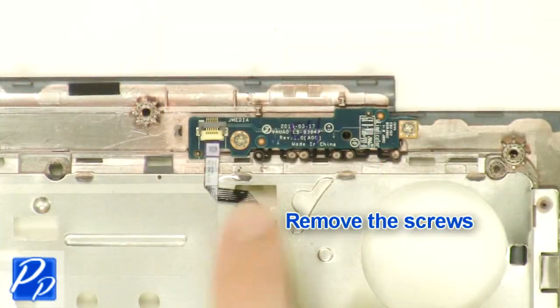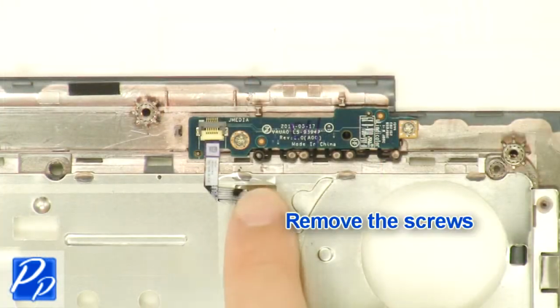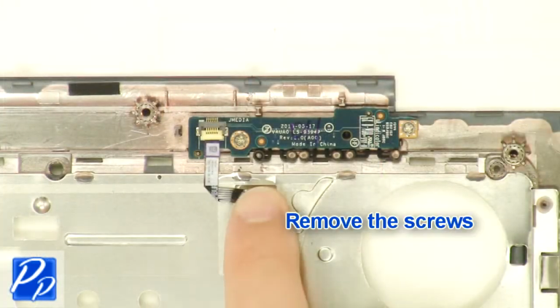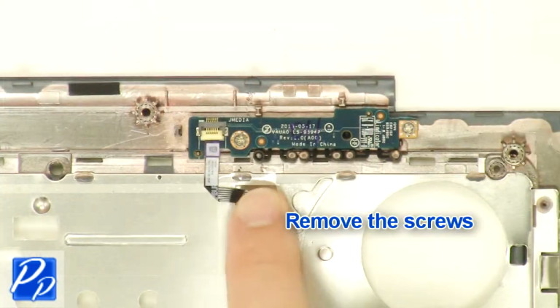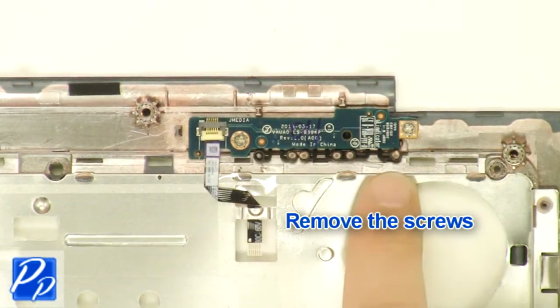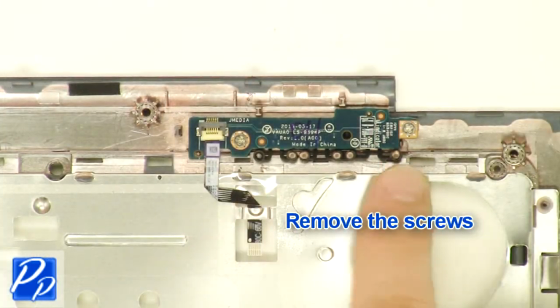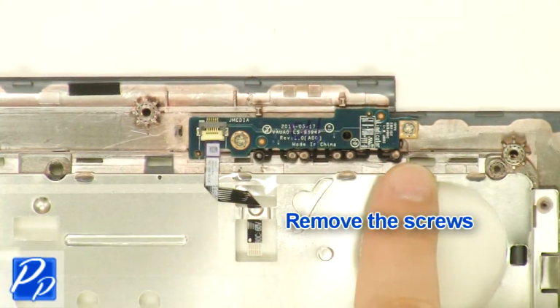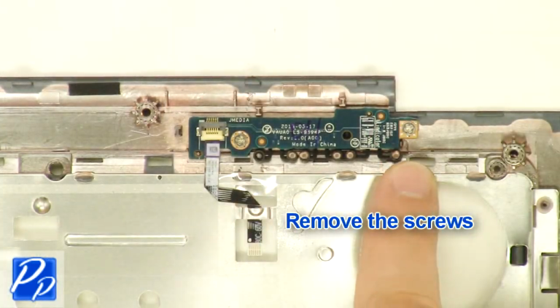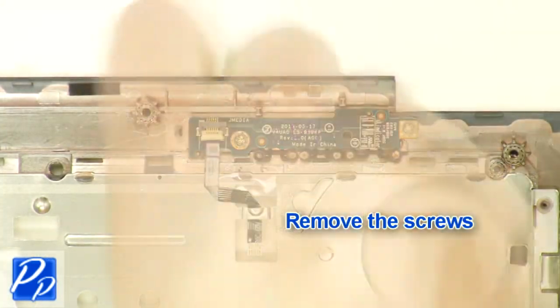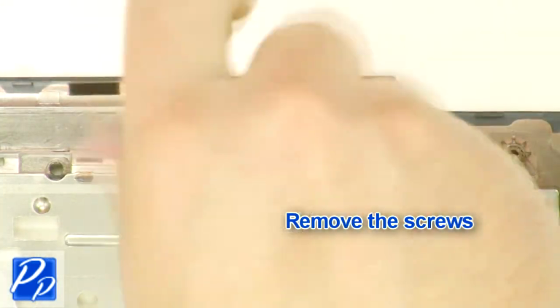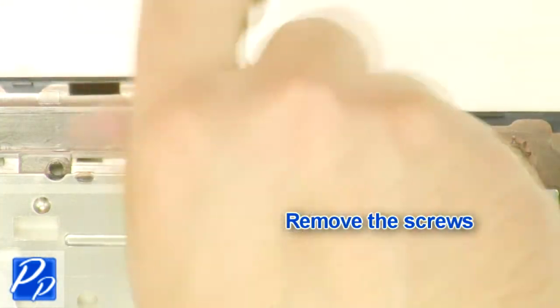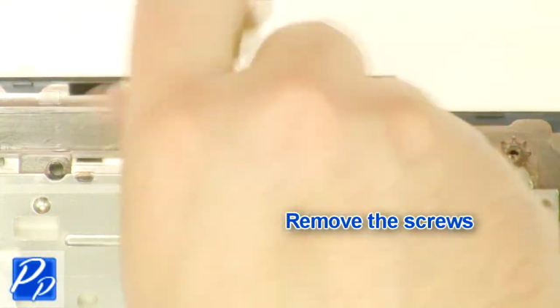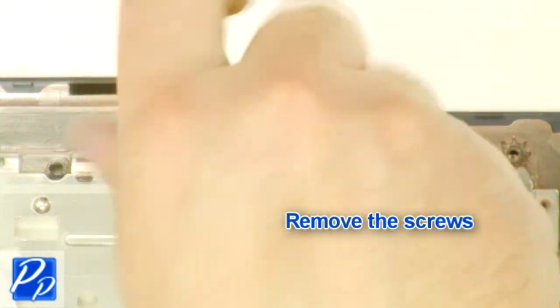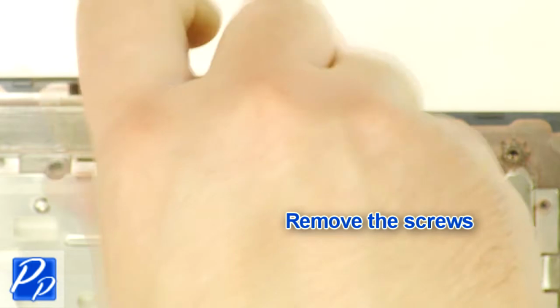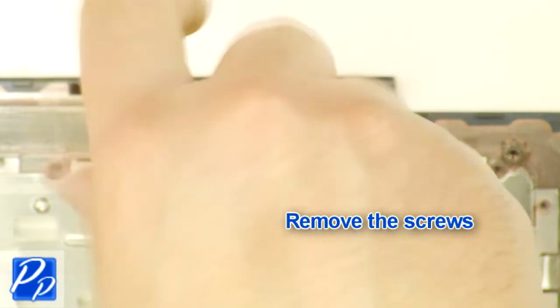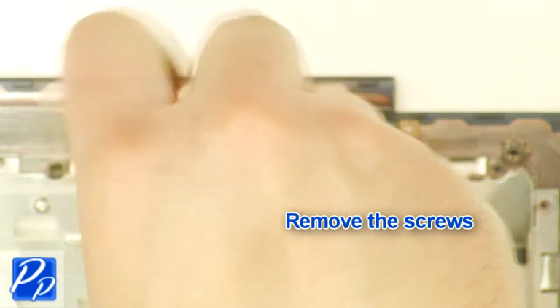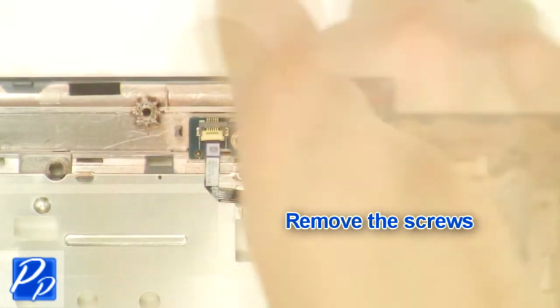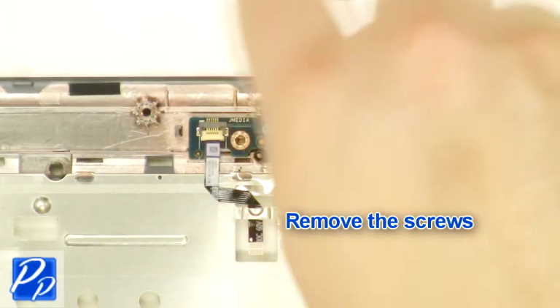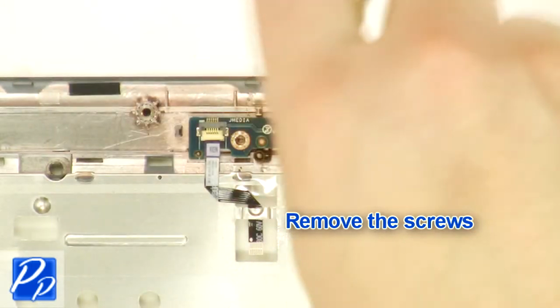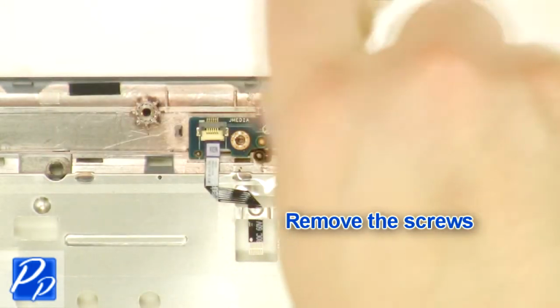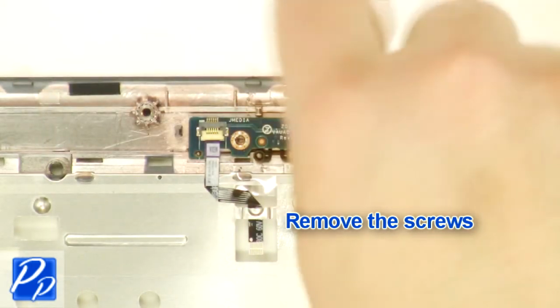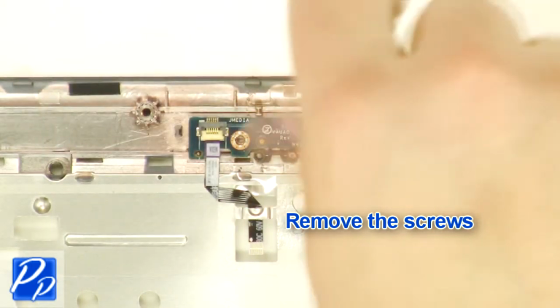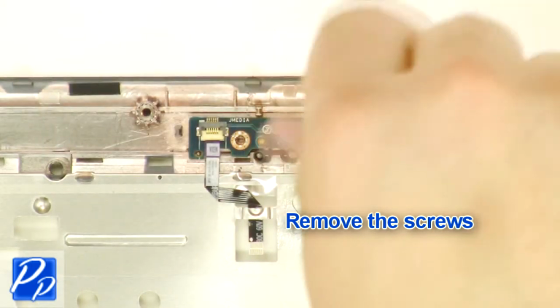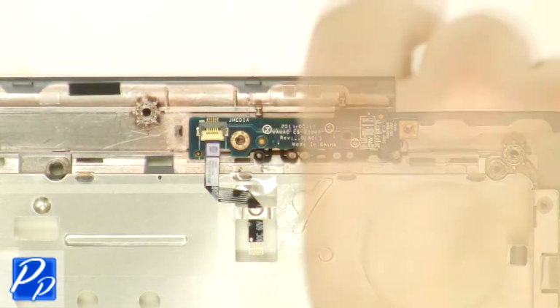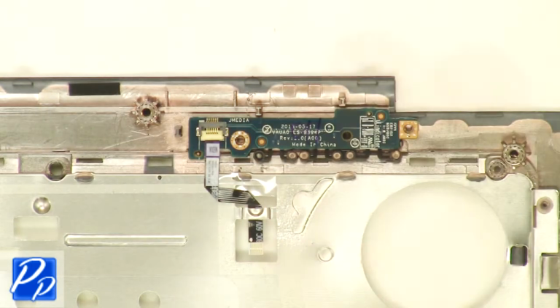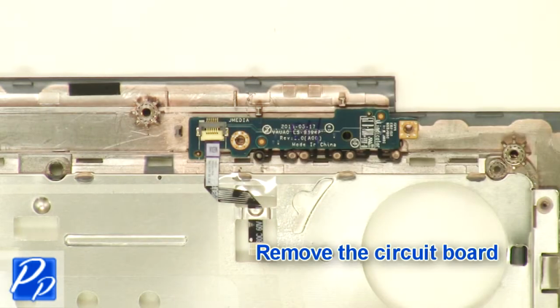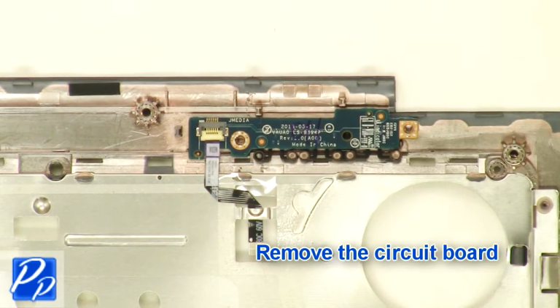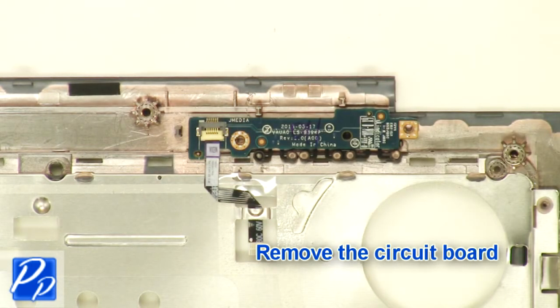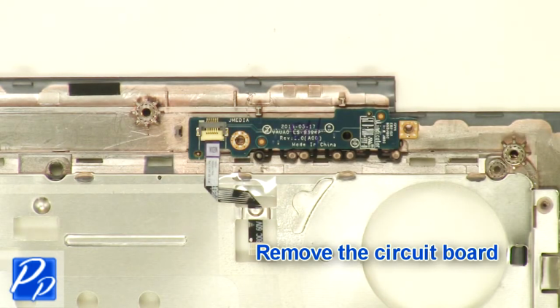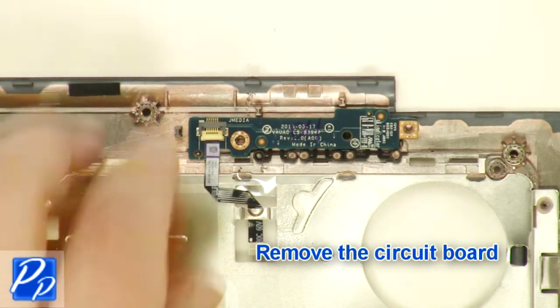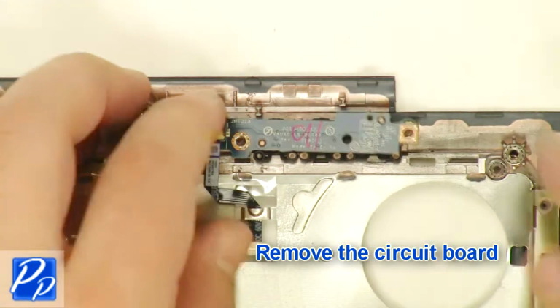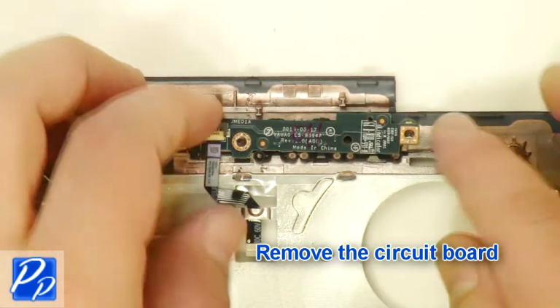Remove the screws. Remove the circuit board.